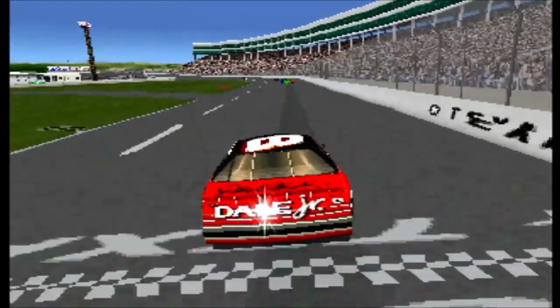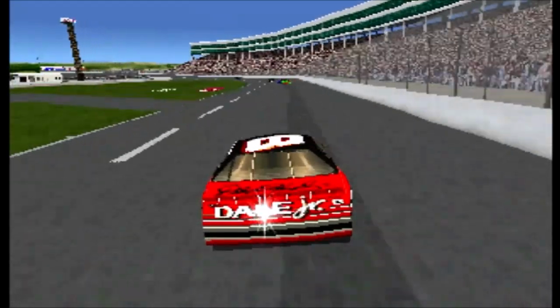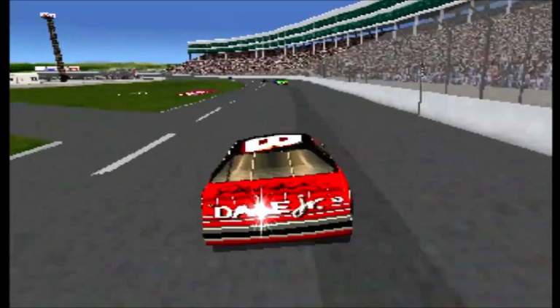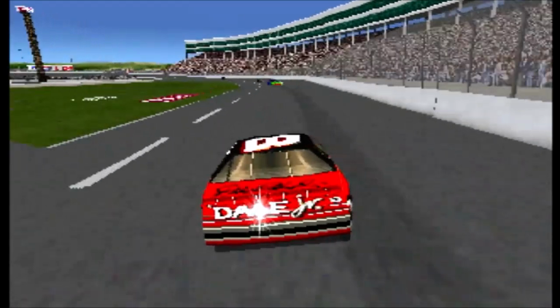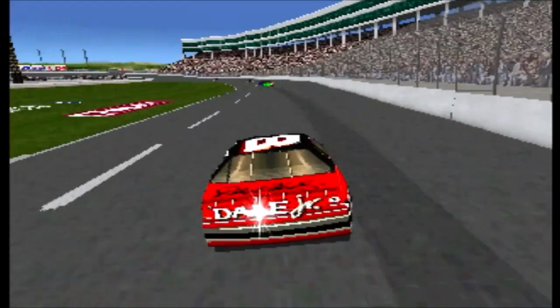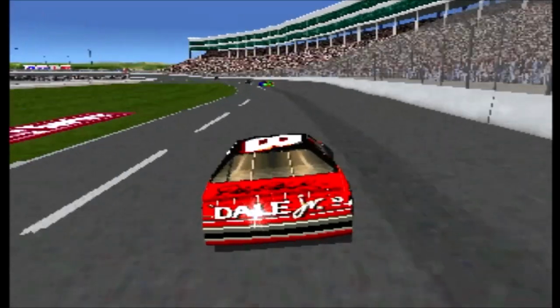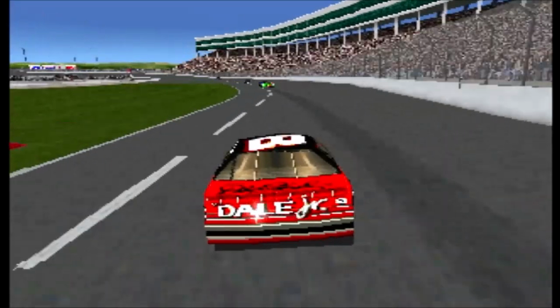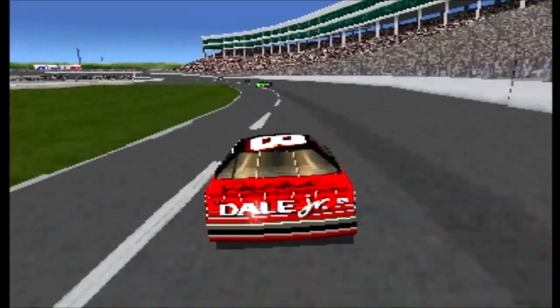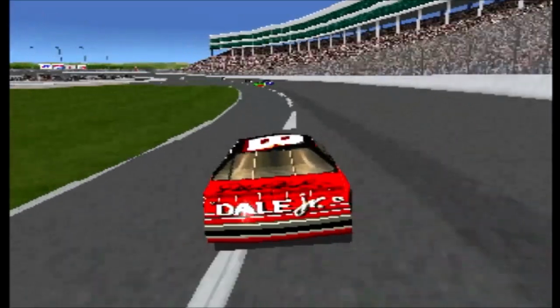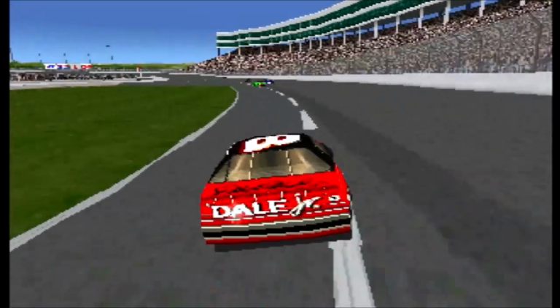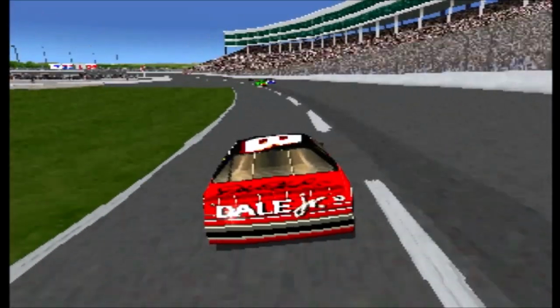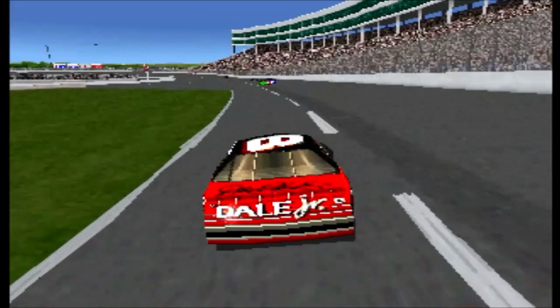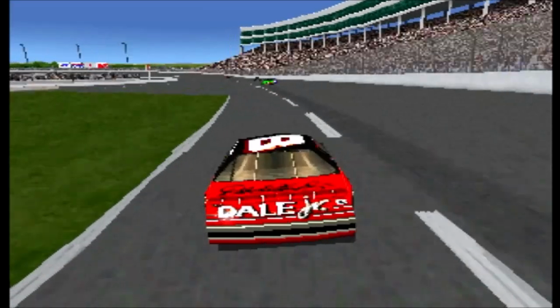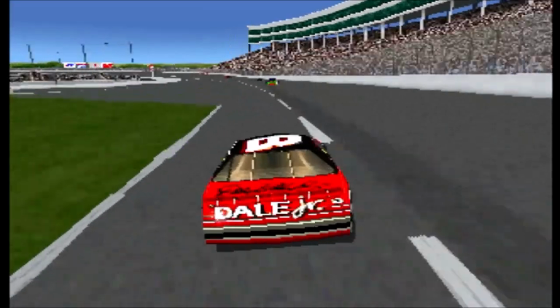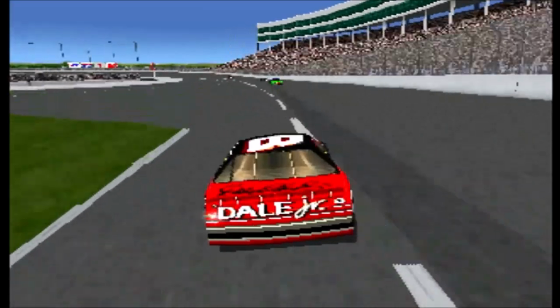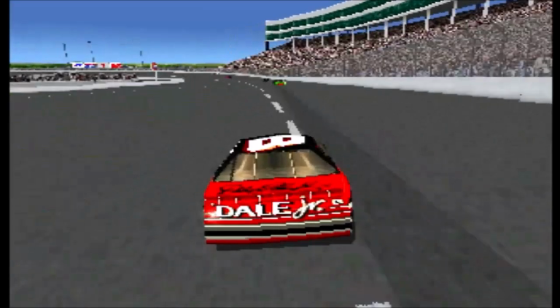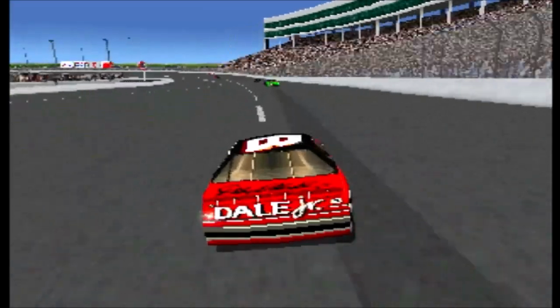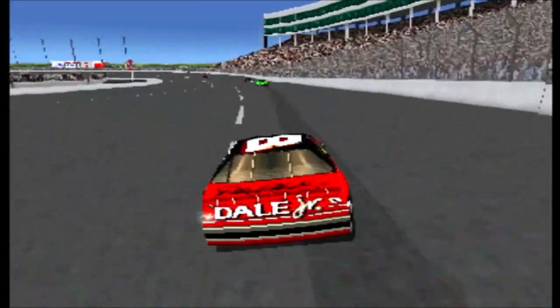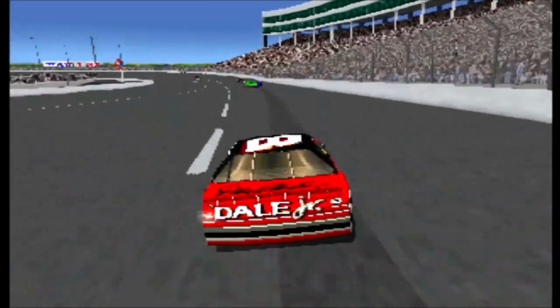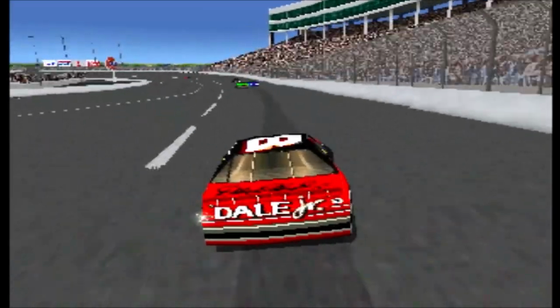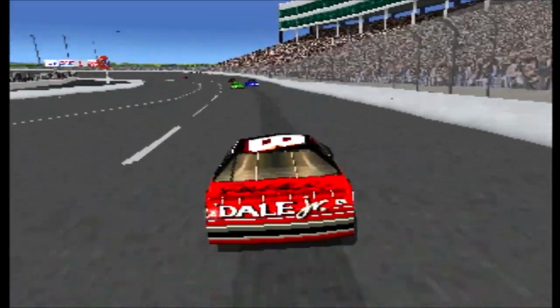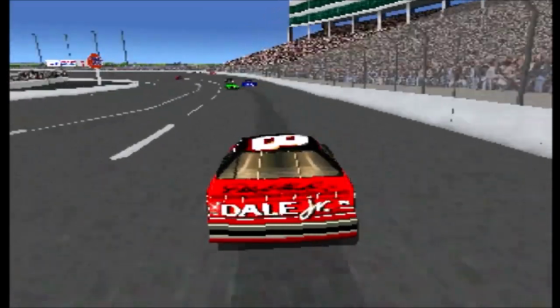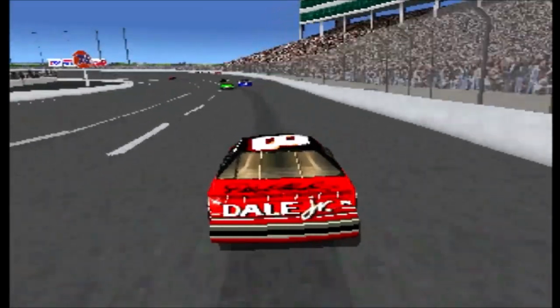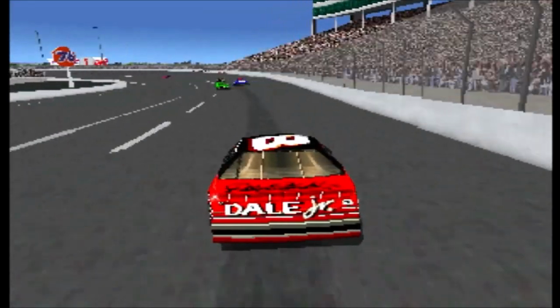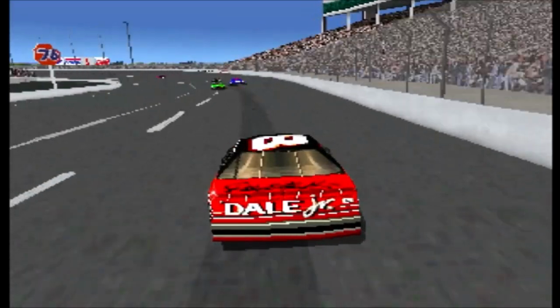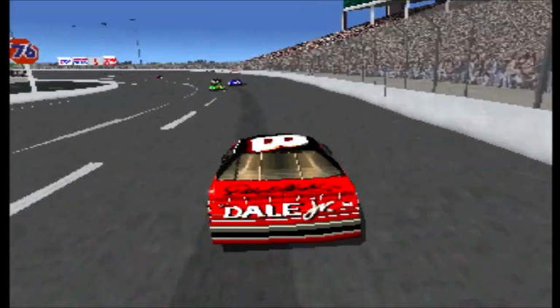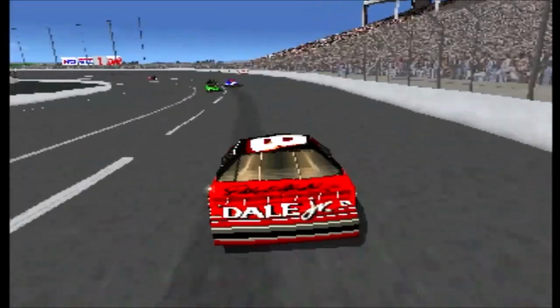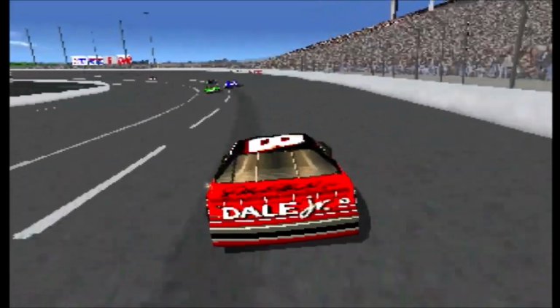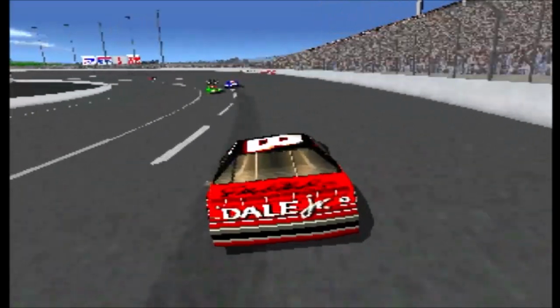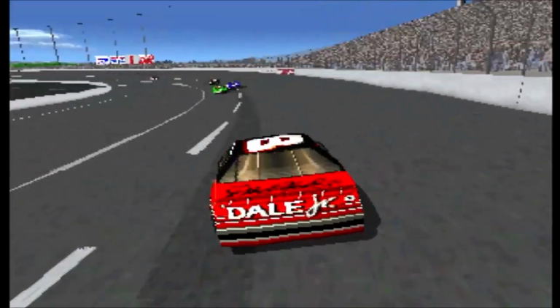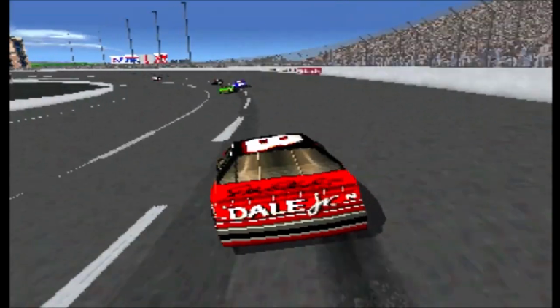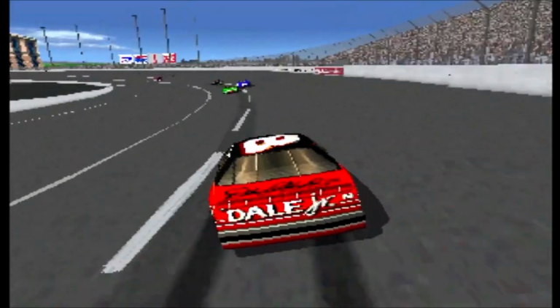Ernie Irvan takes a spot away. He's picking them off one at a time.